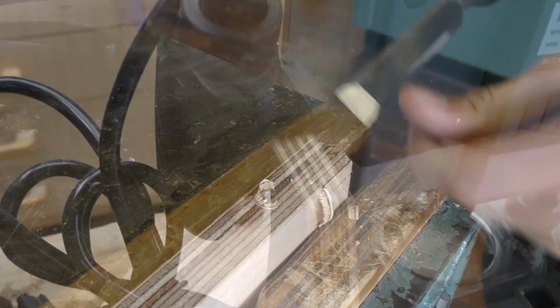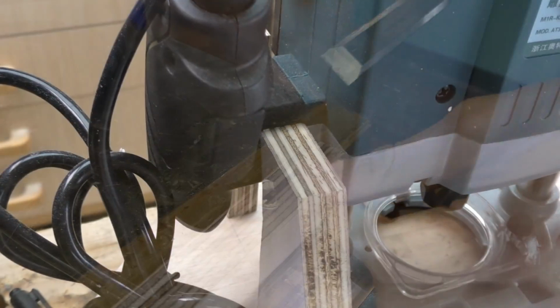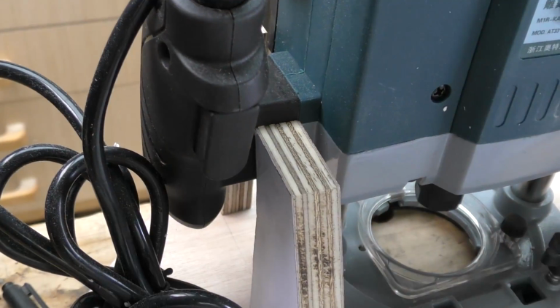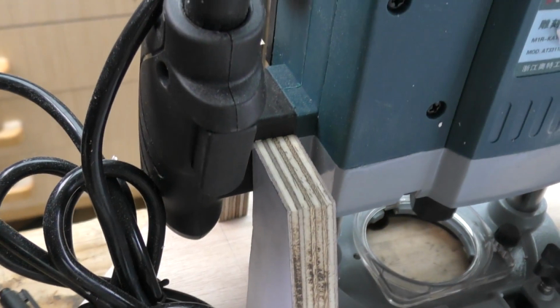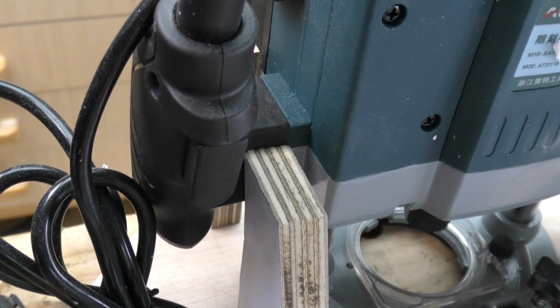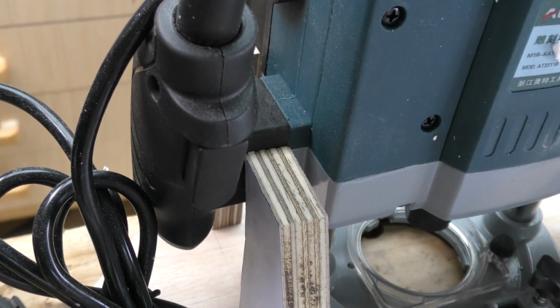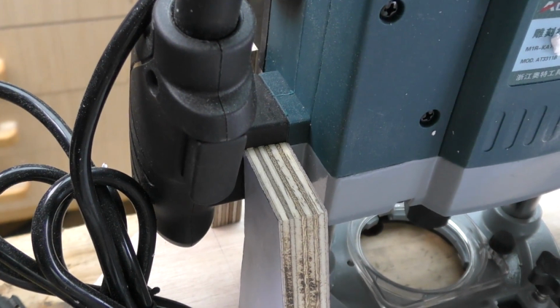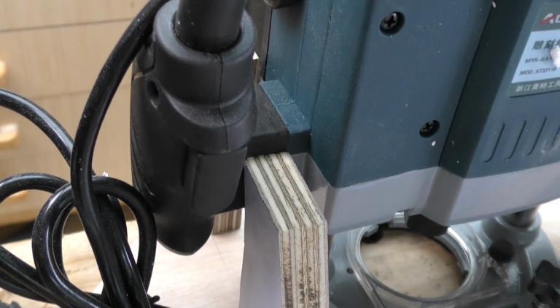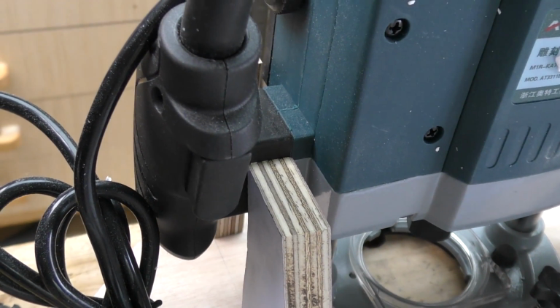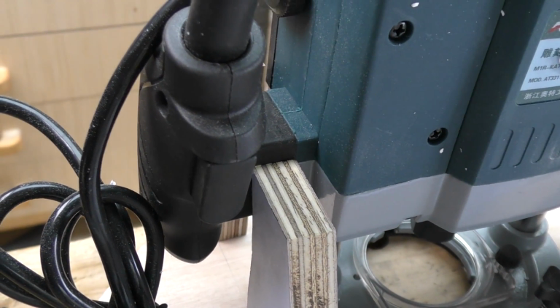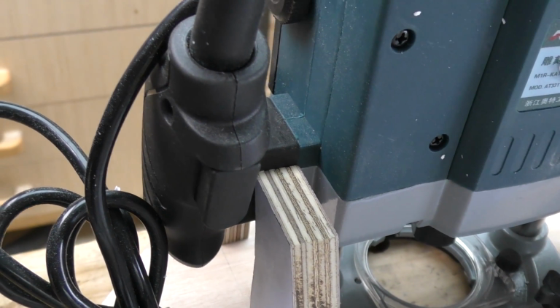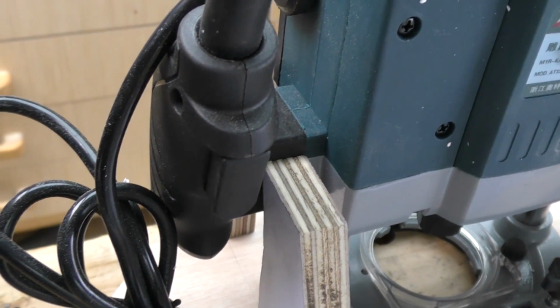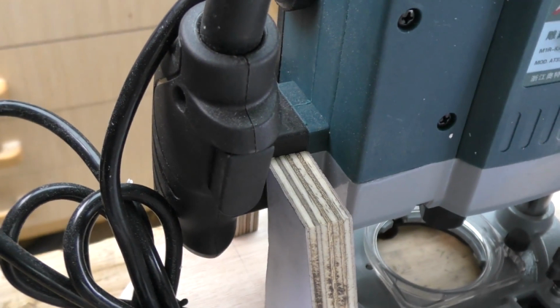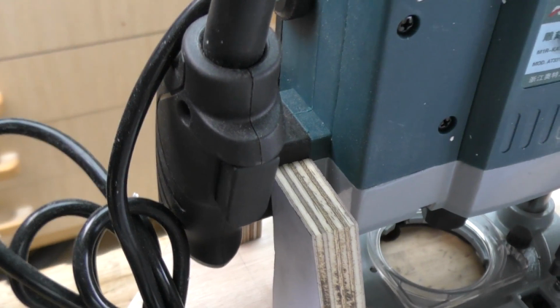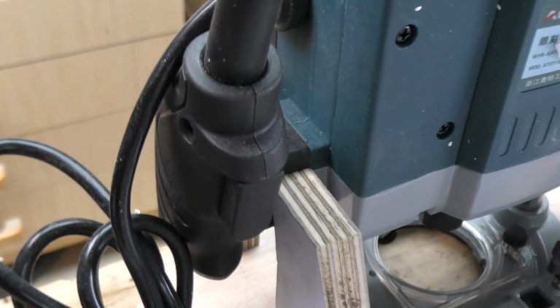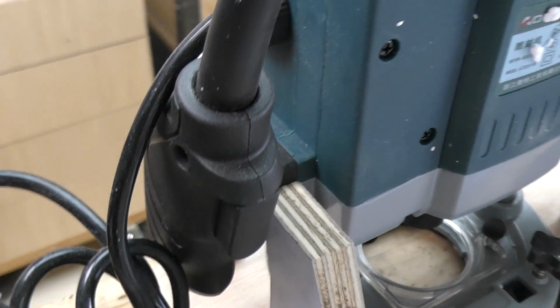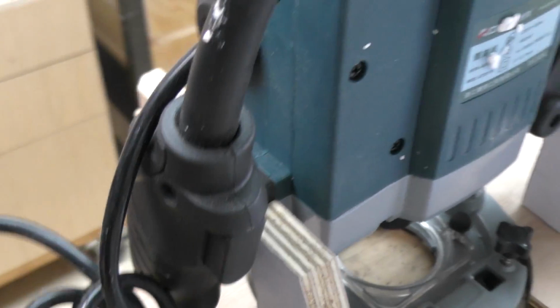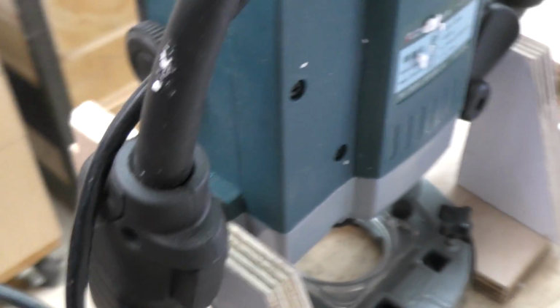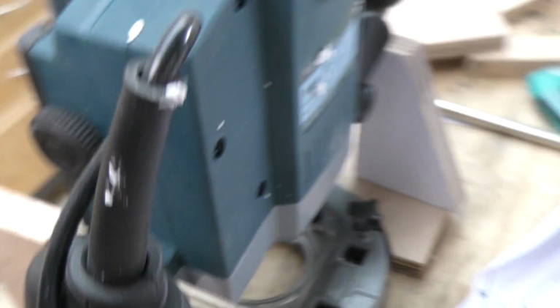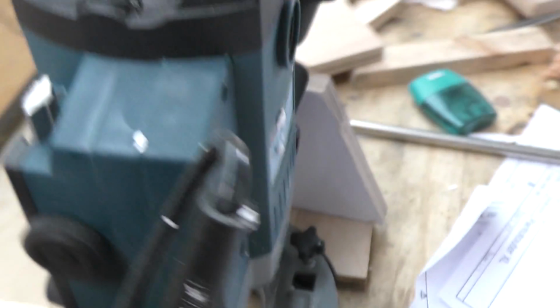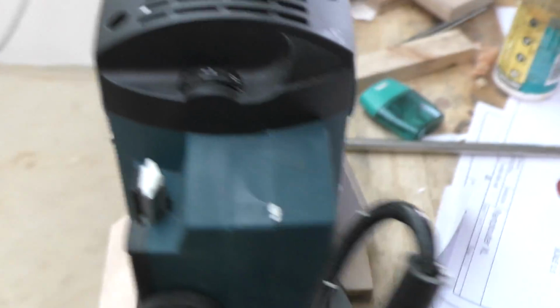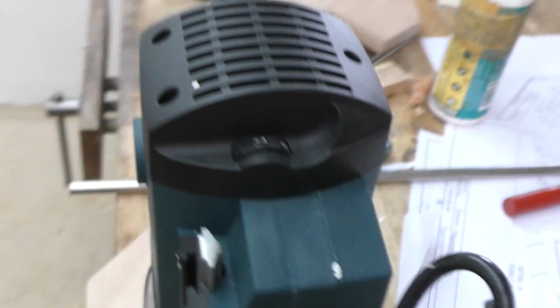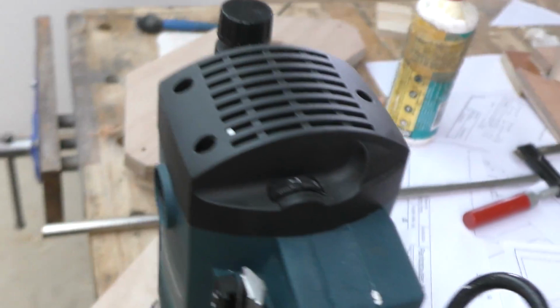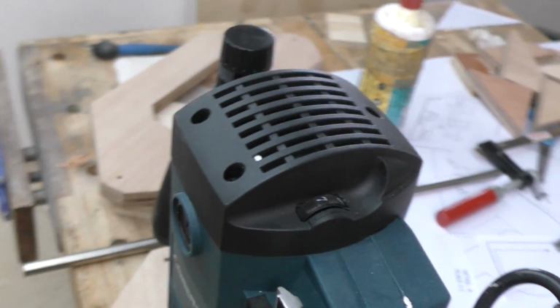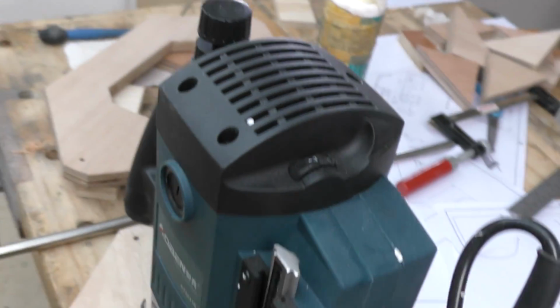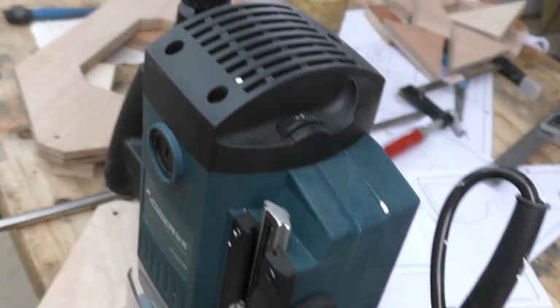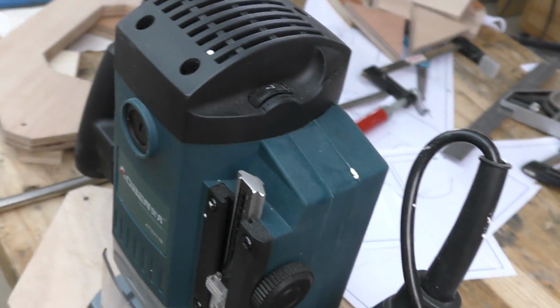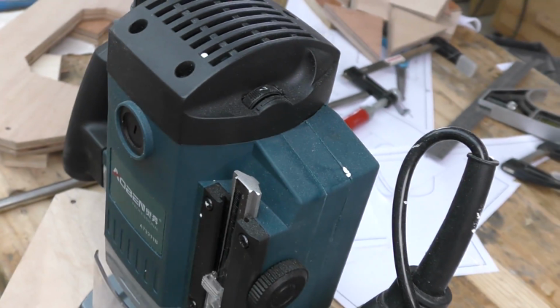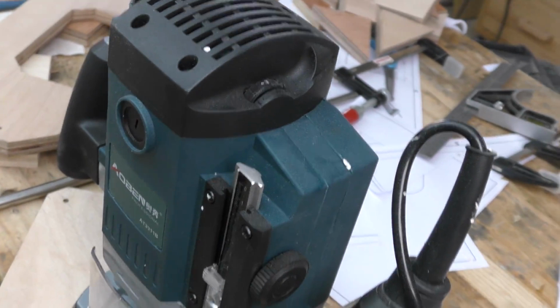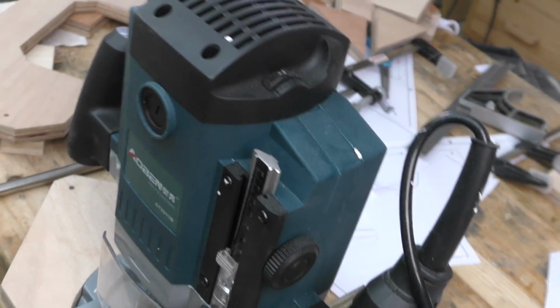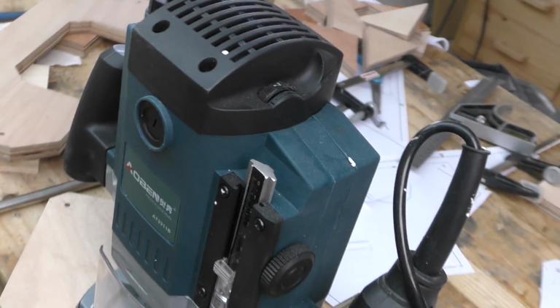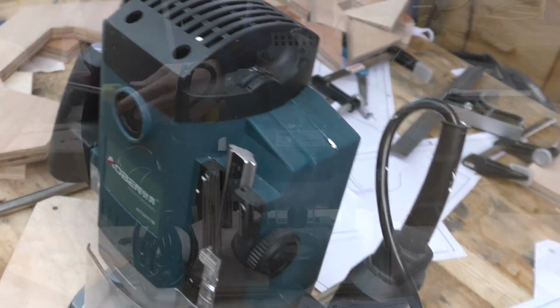So to help fit the router on, I am going to strip the handles and strip off anything that I probably will not need for this.